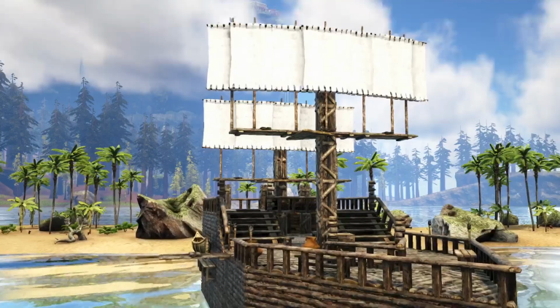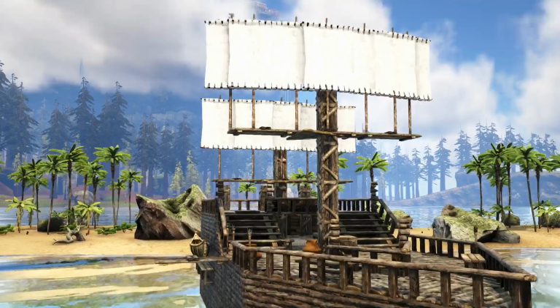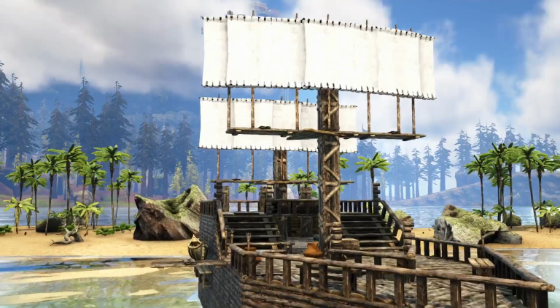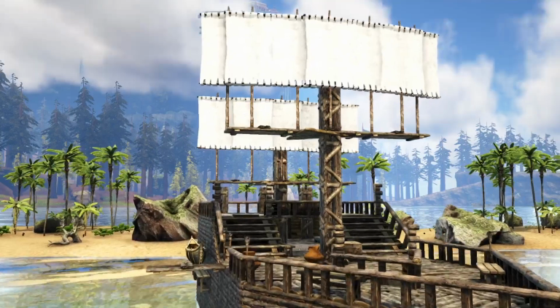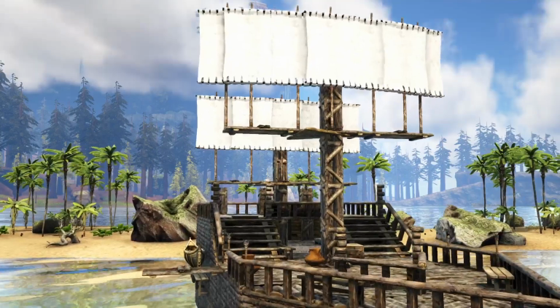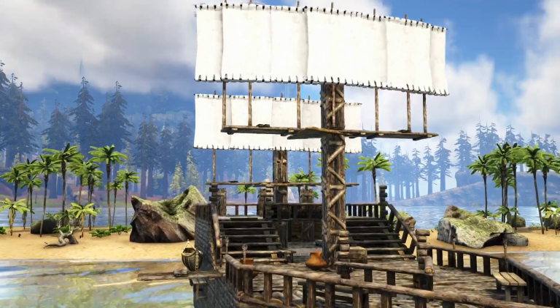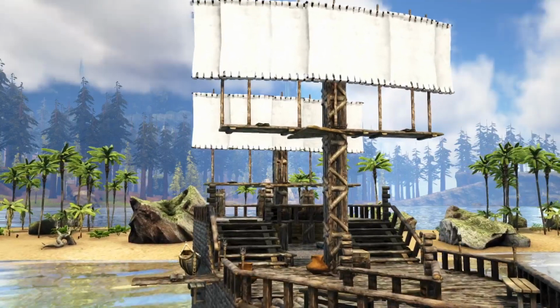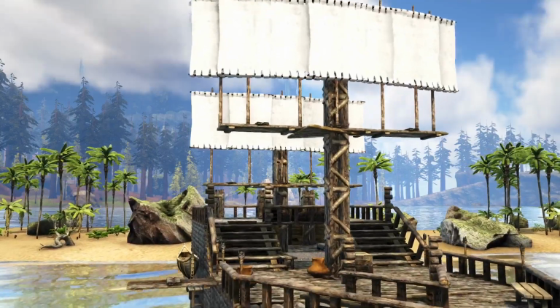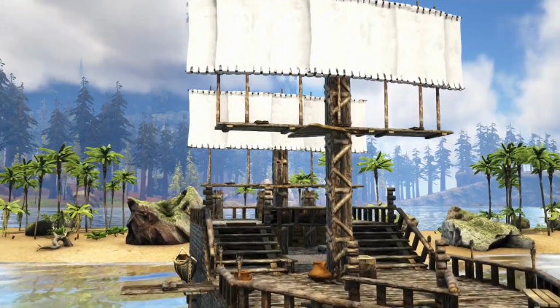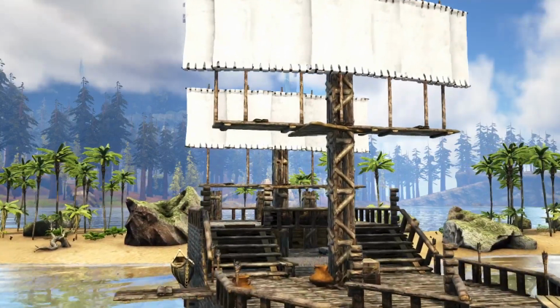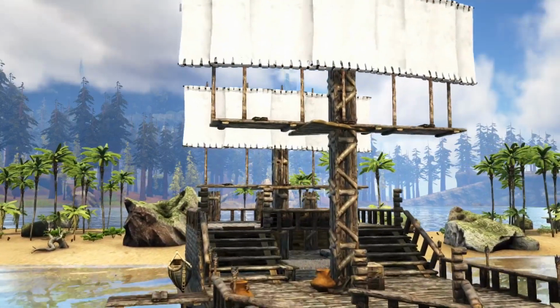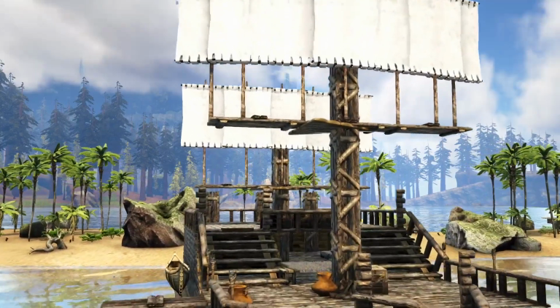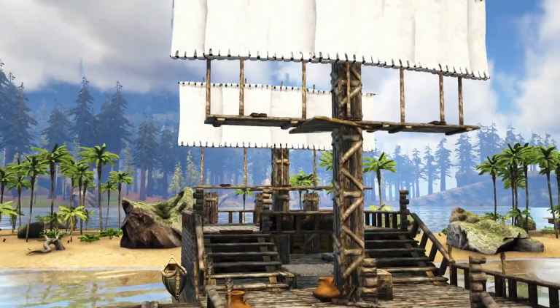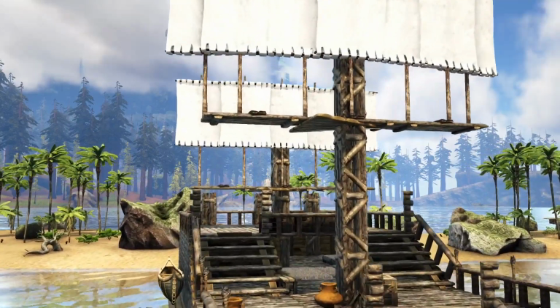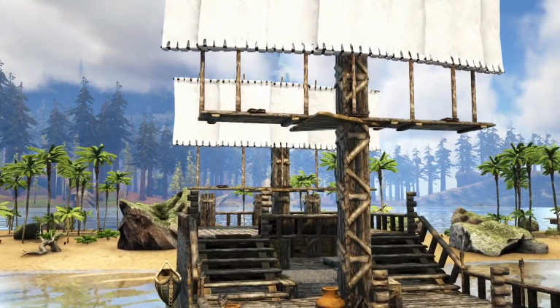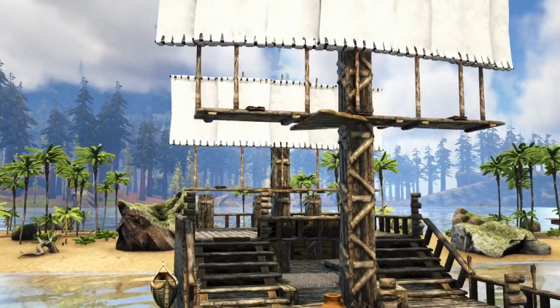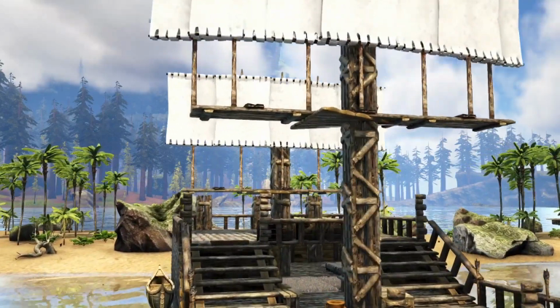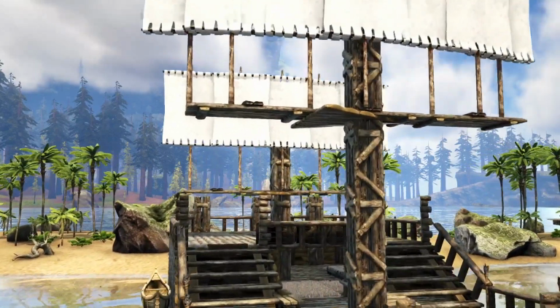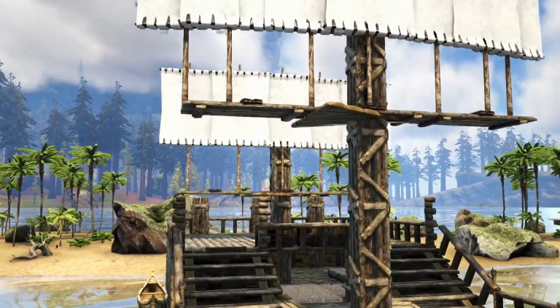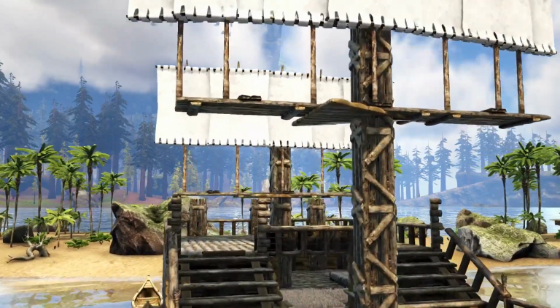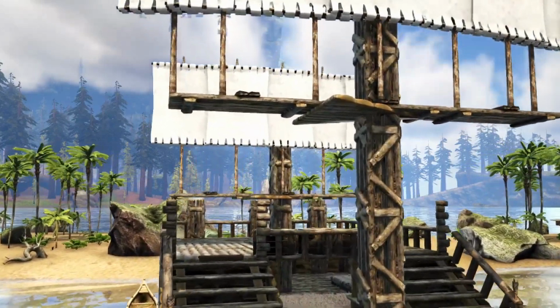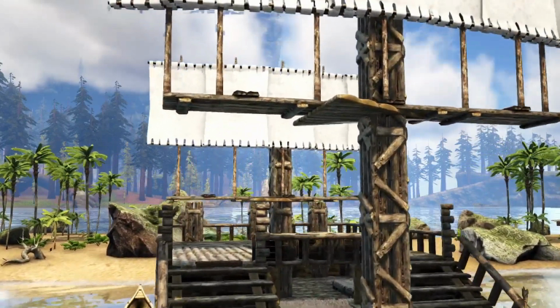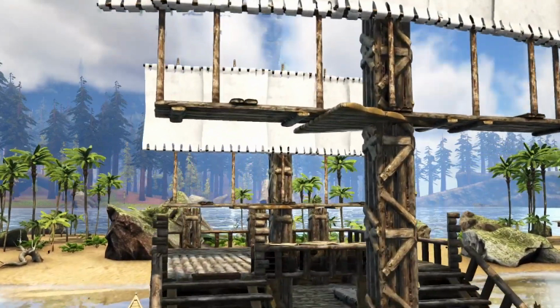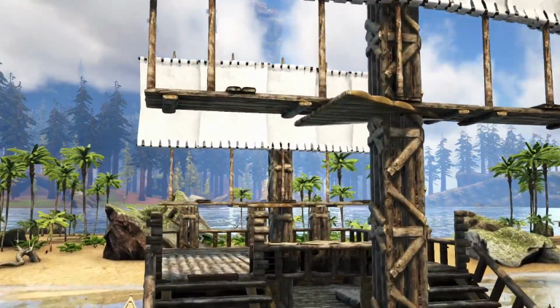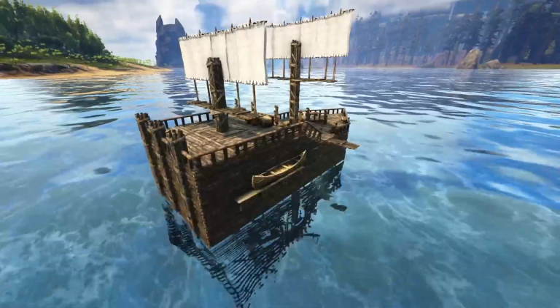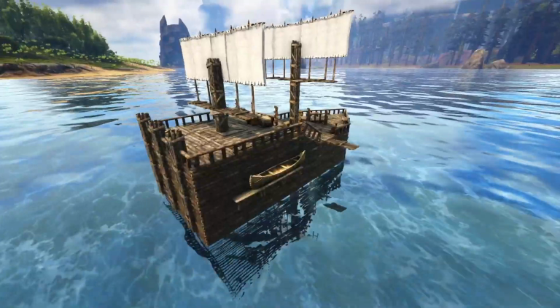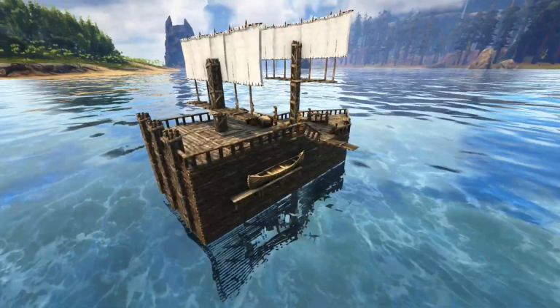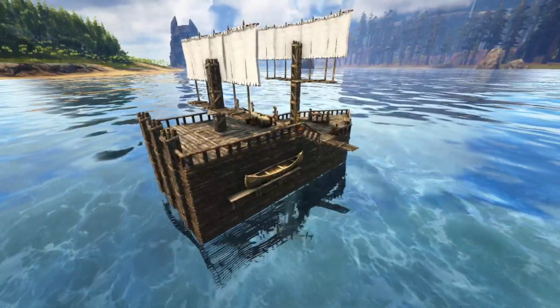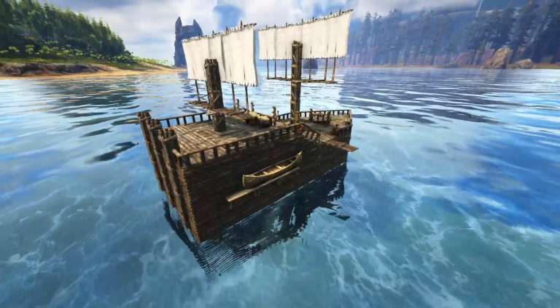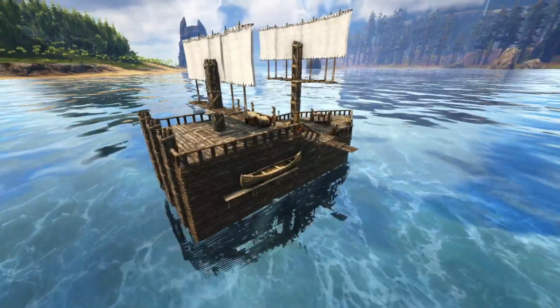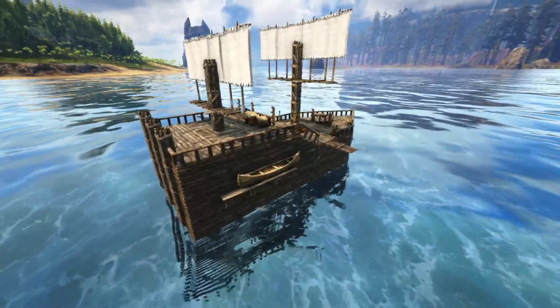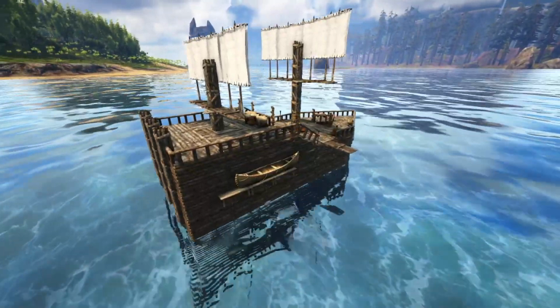In this video, I'm going to be transforming a raft into a pirate ship. Hope you guys enjoy this video.